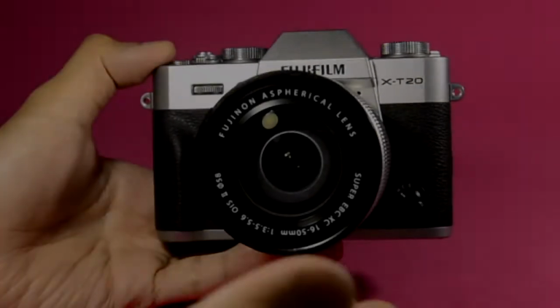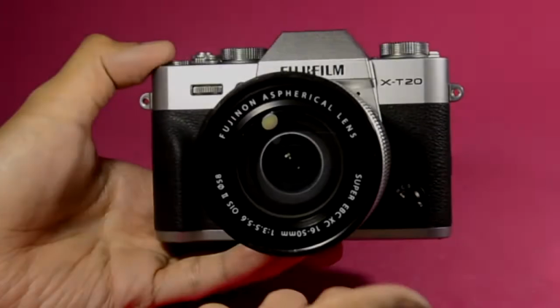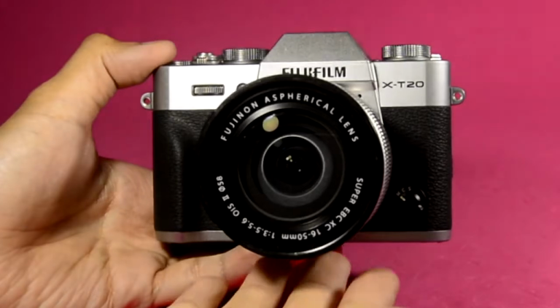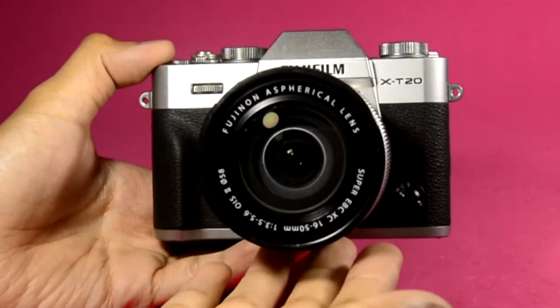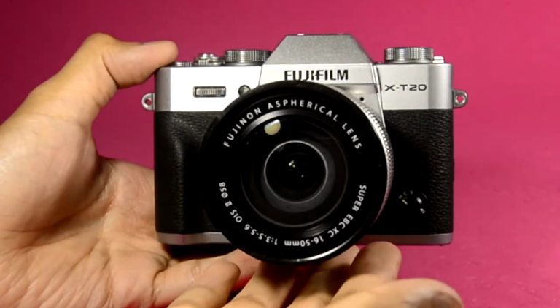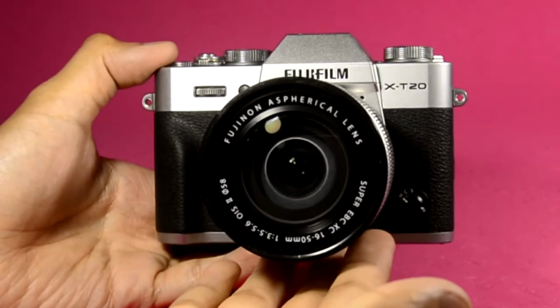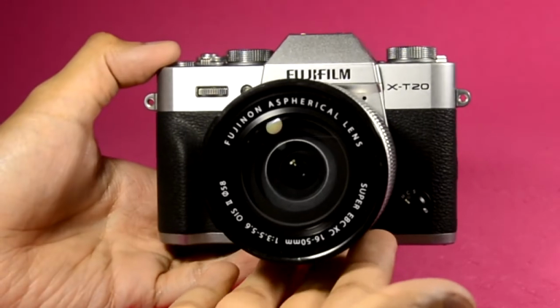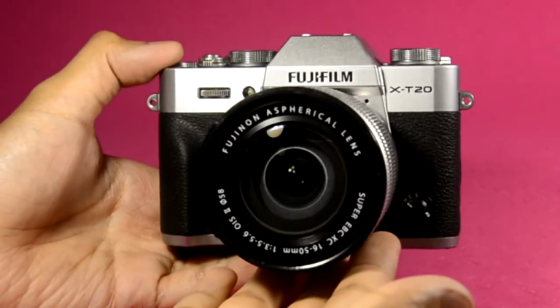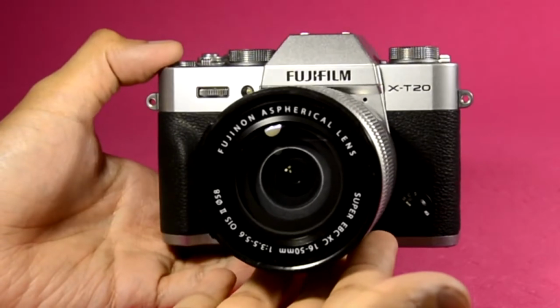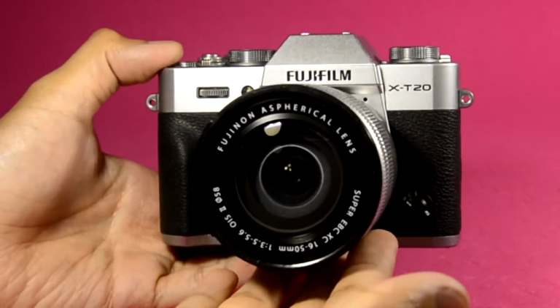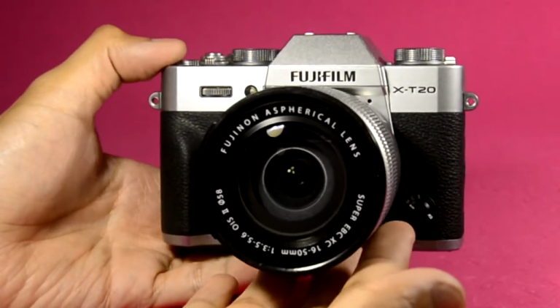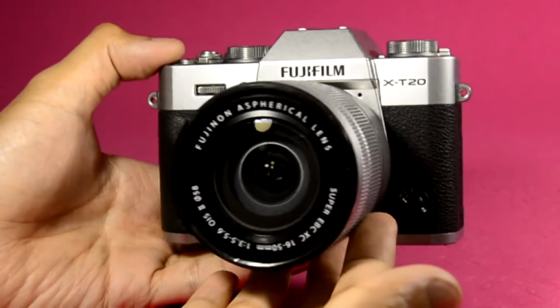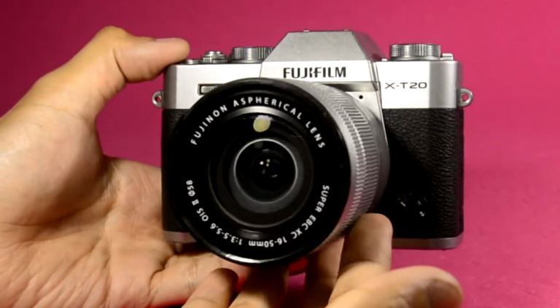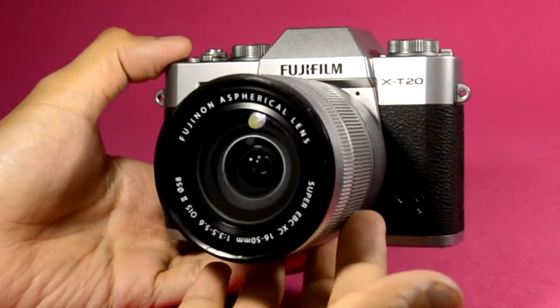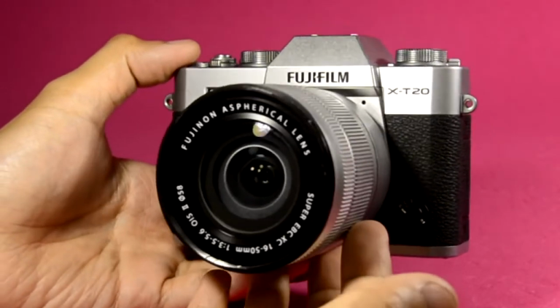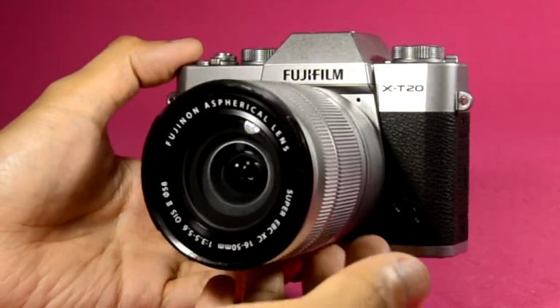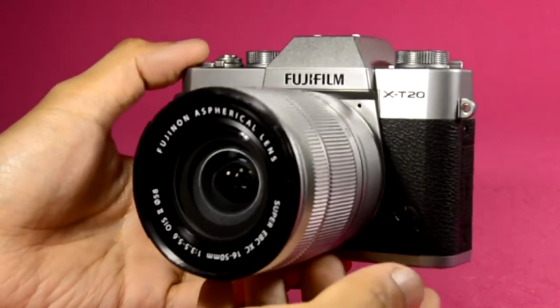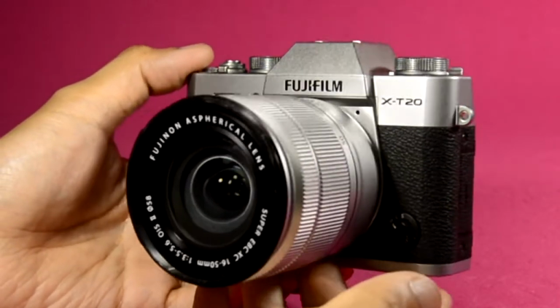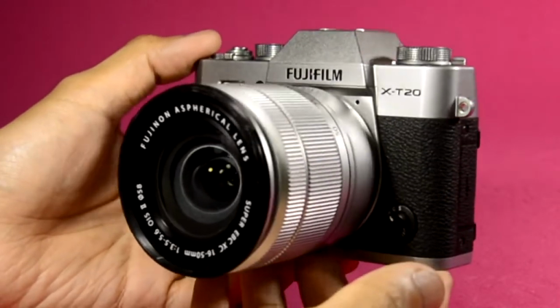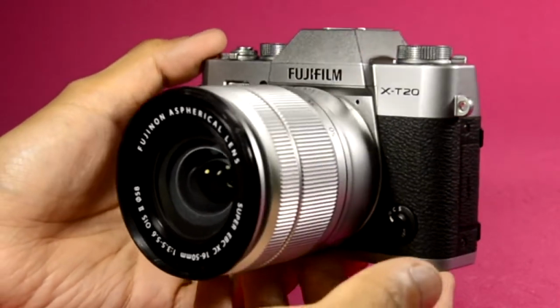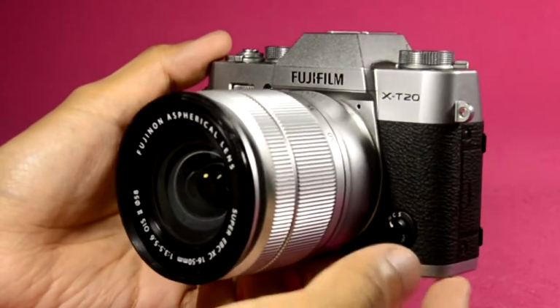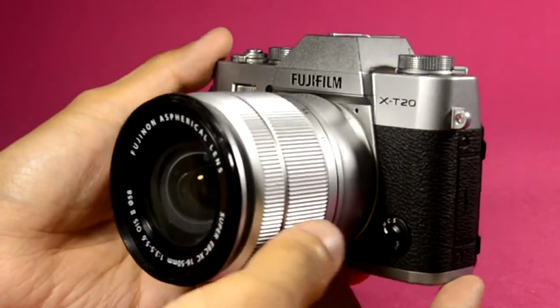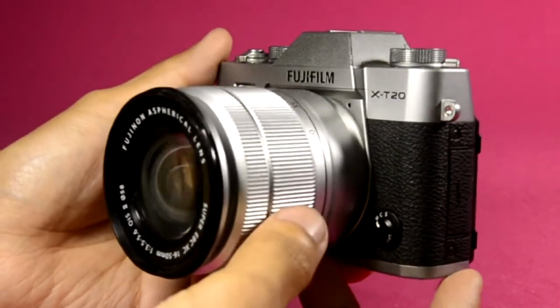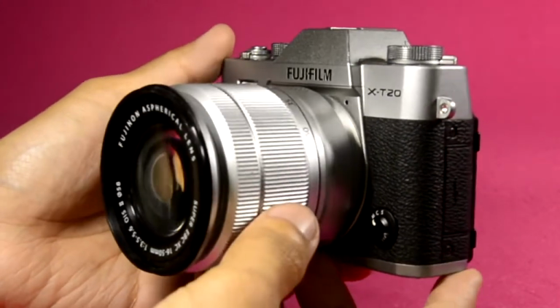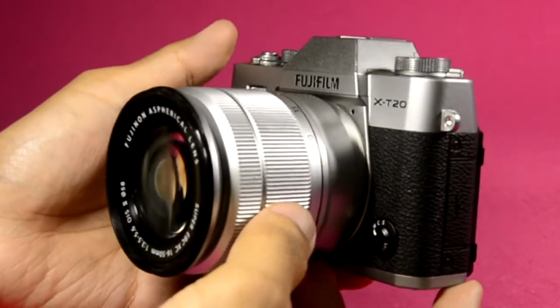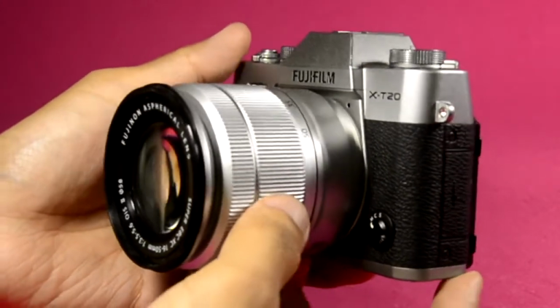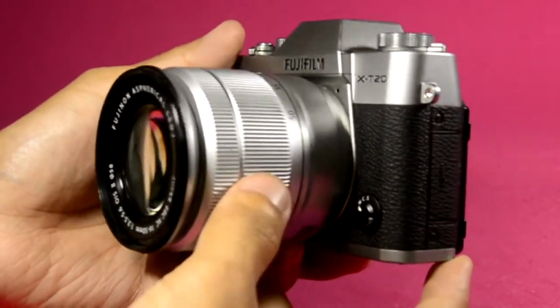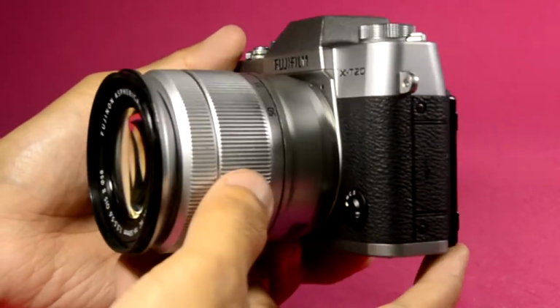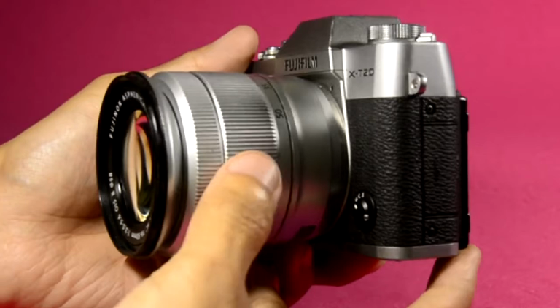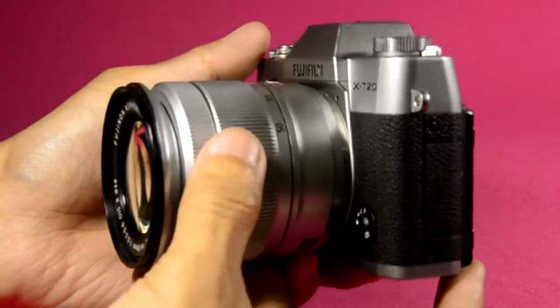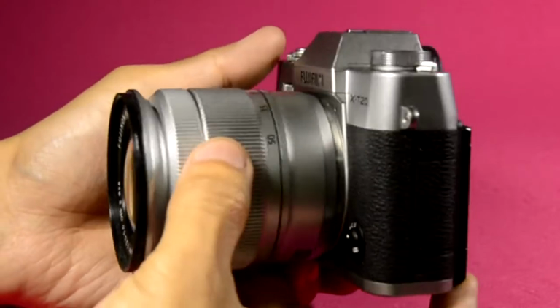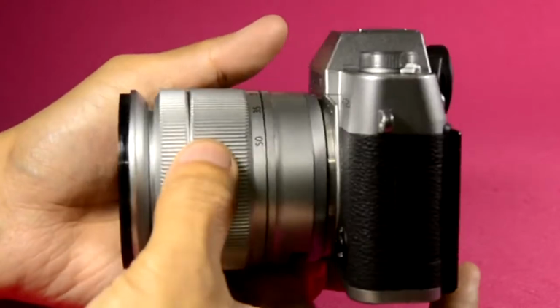The Fujifilm X-T20 was recently released, launched here in the Philippines in March 2017.